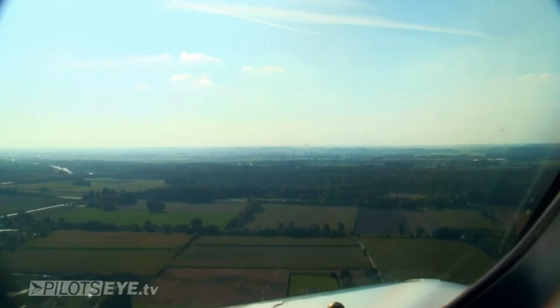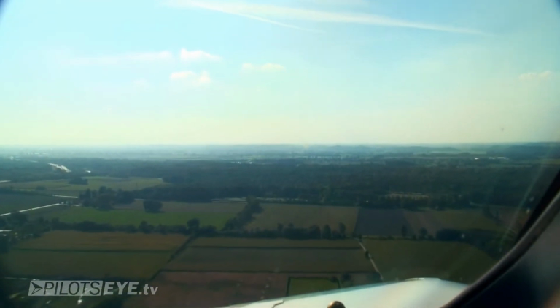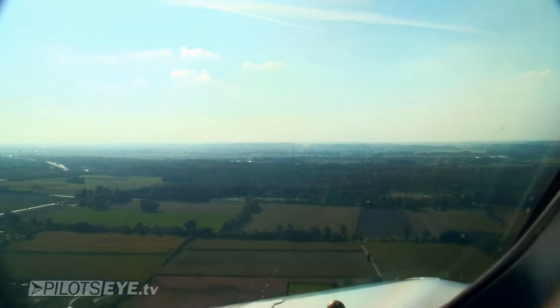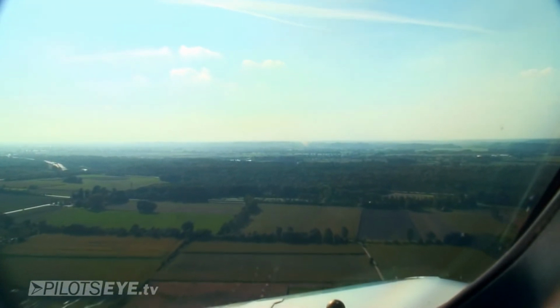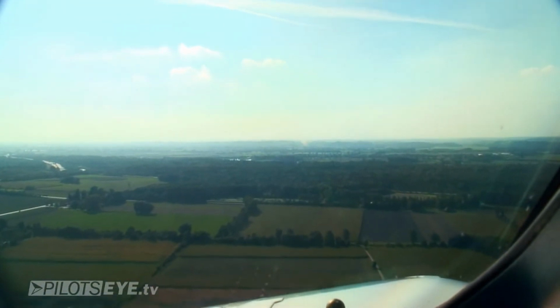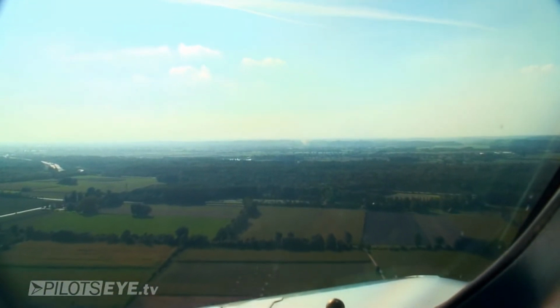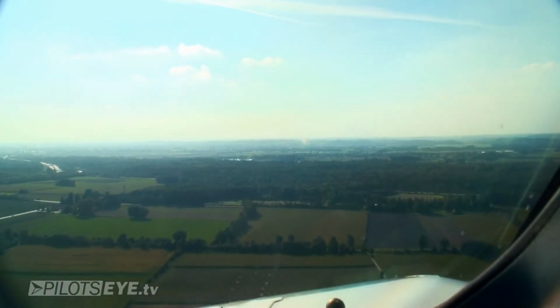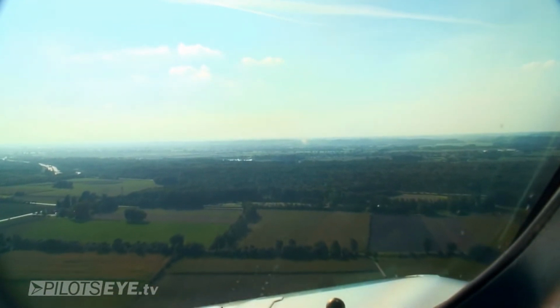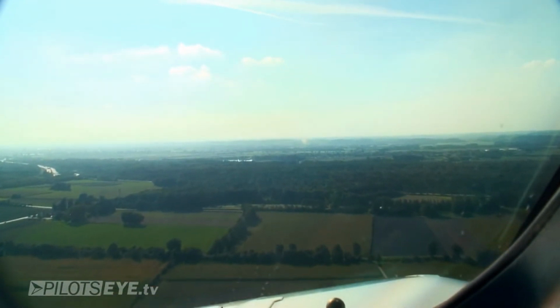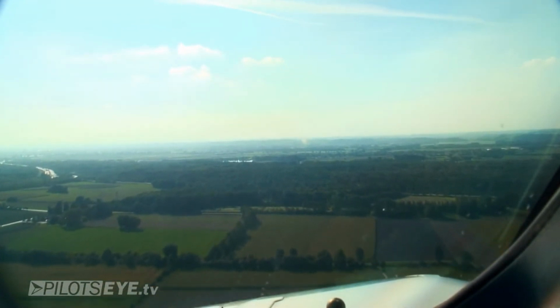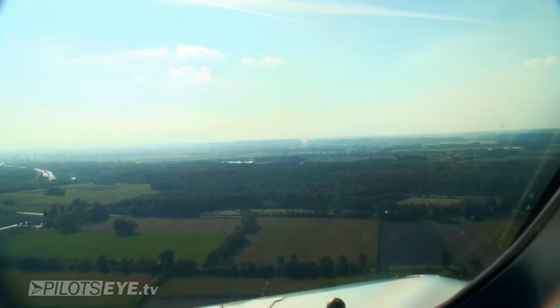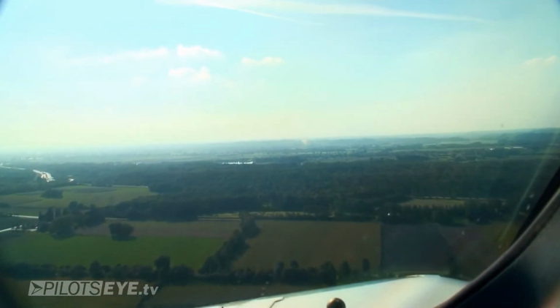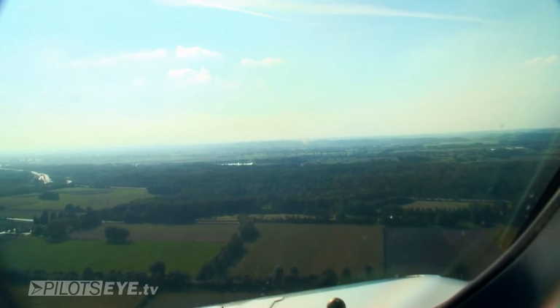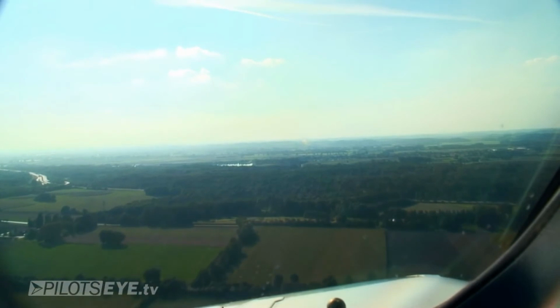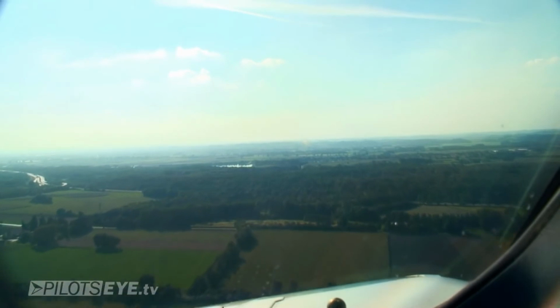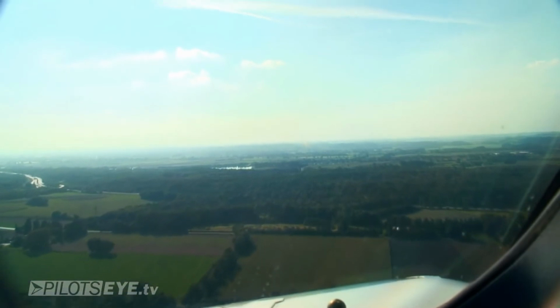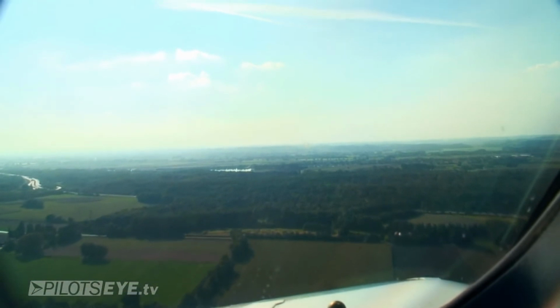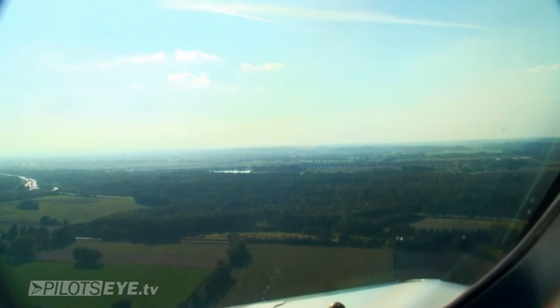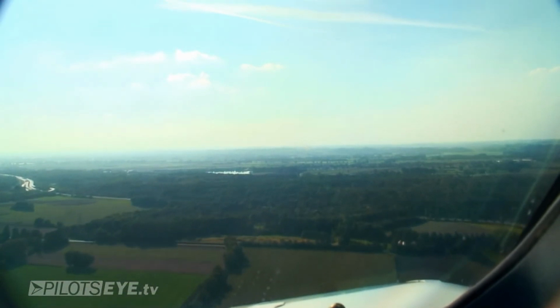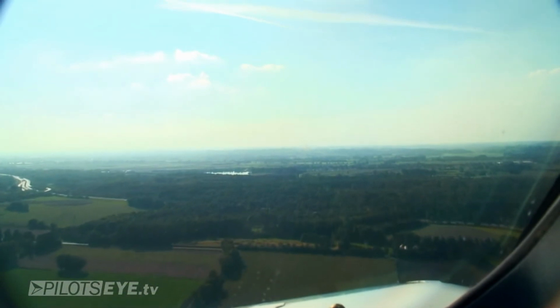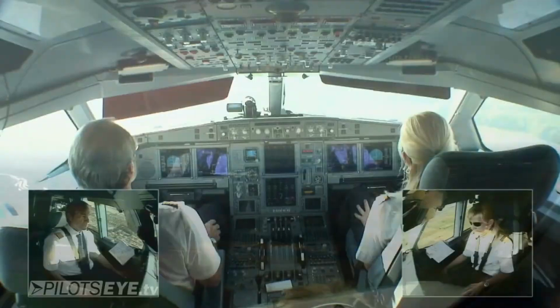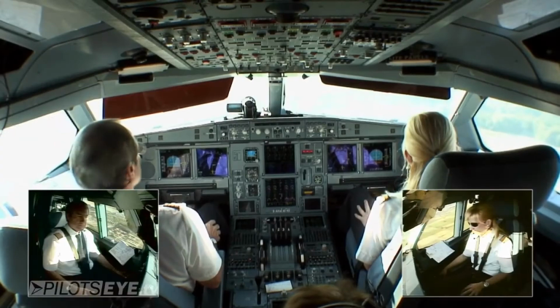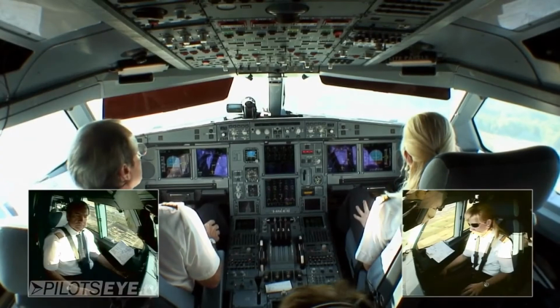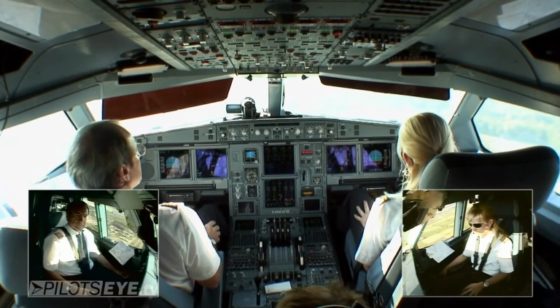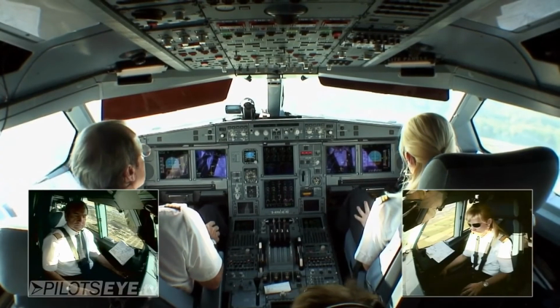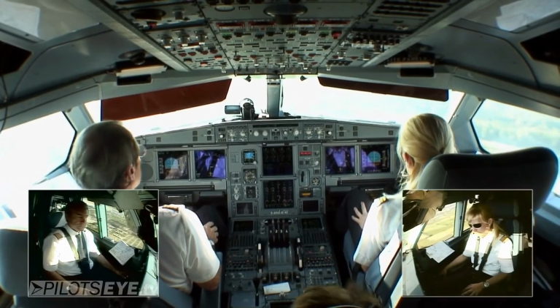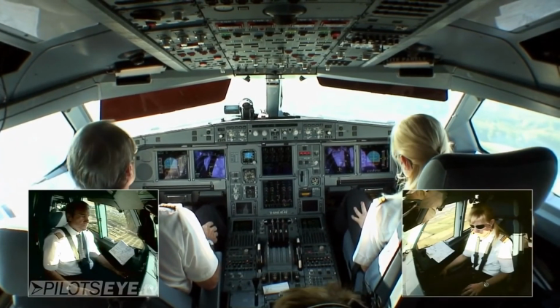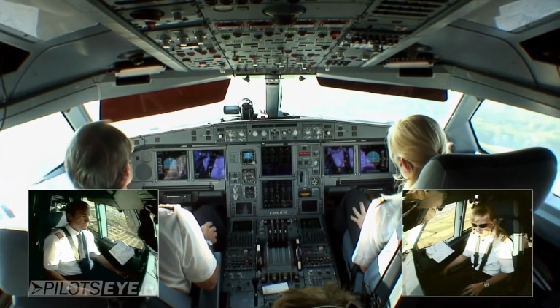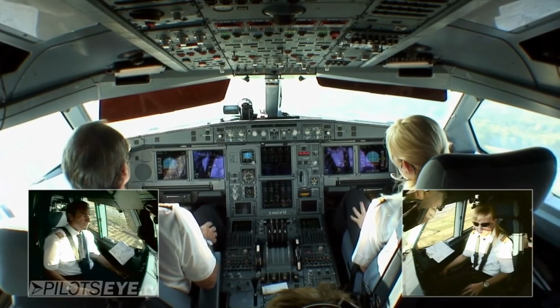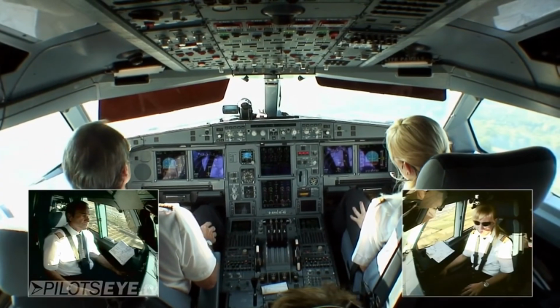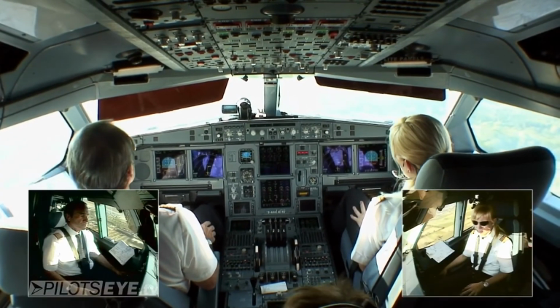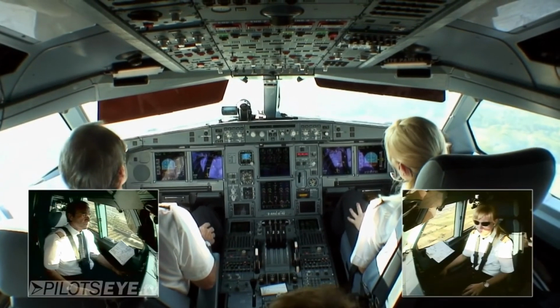Lufthansa 458, clear takeoff 26 right. Lufthansa 358, number two and final, no speed limits, no departure.